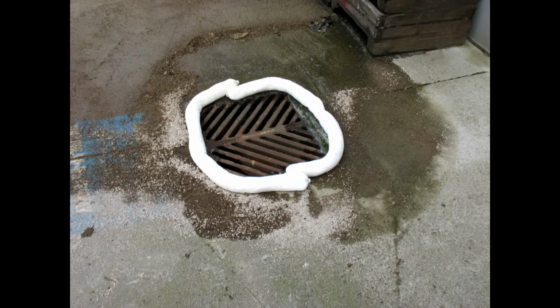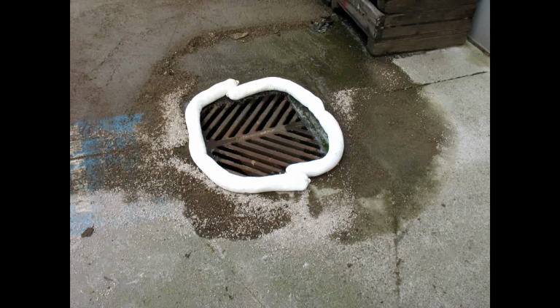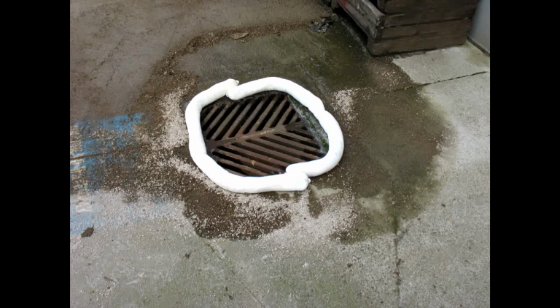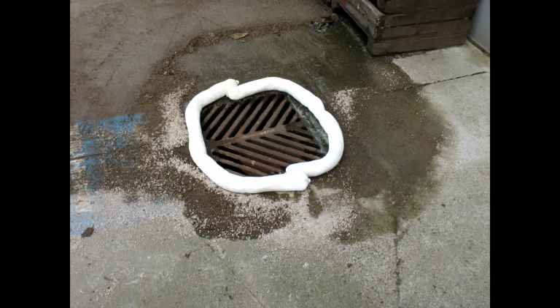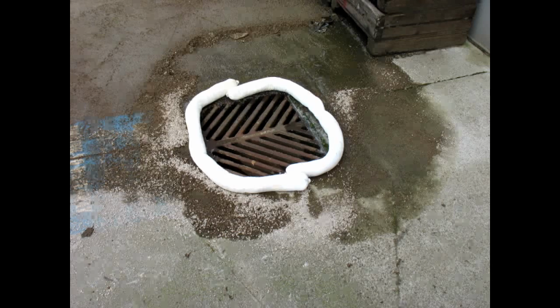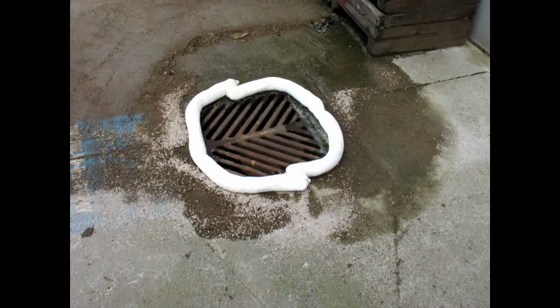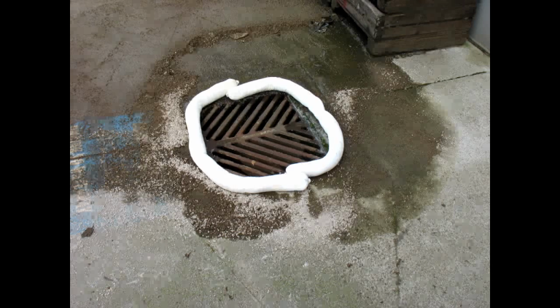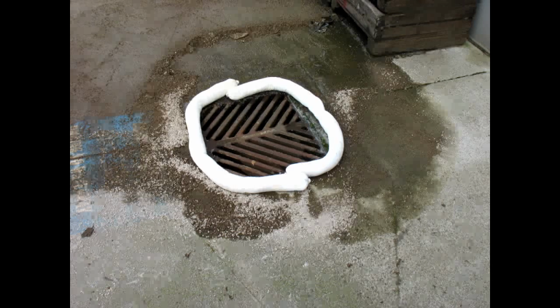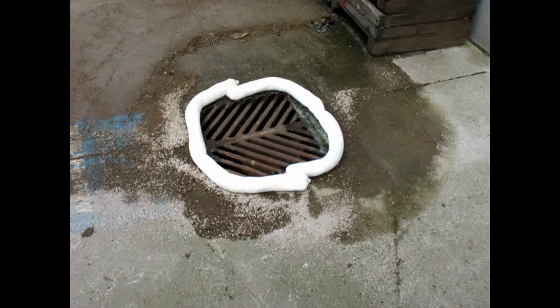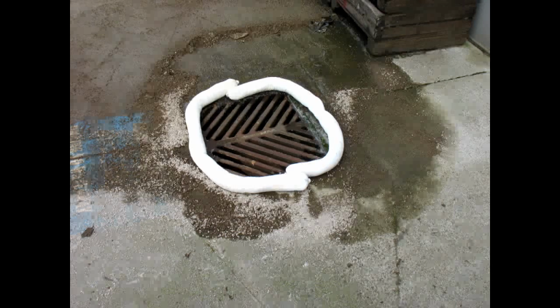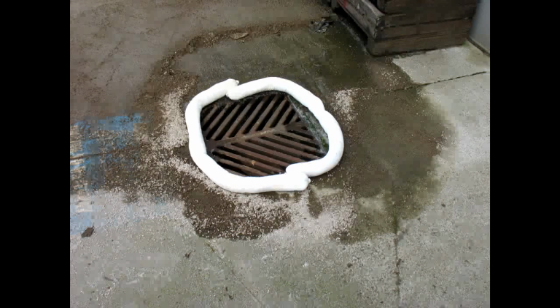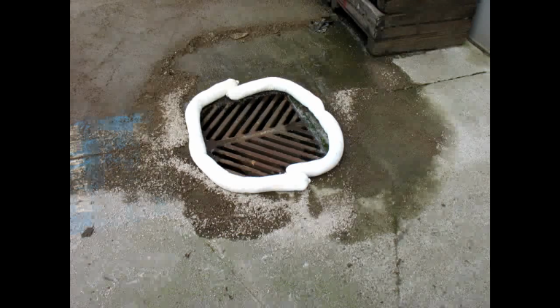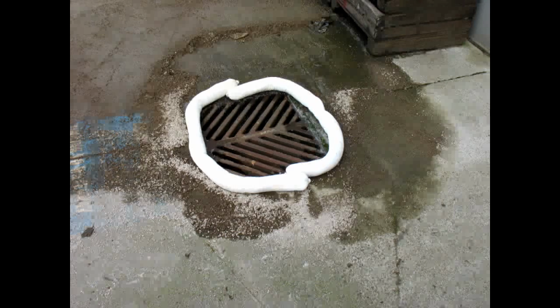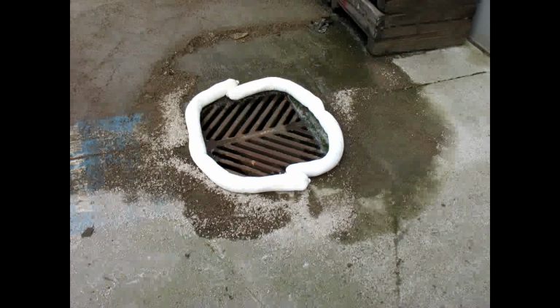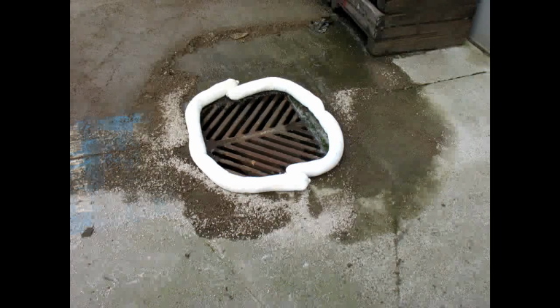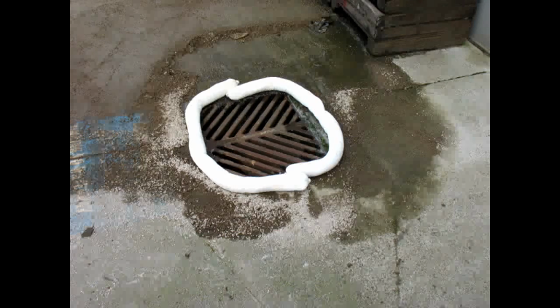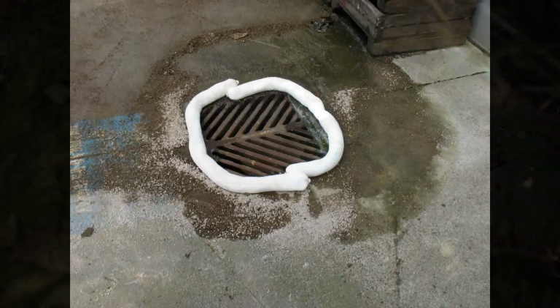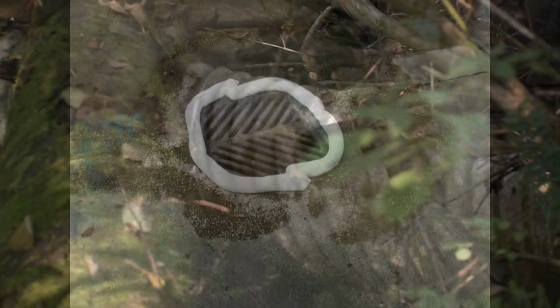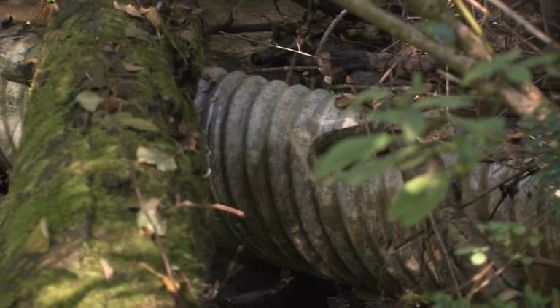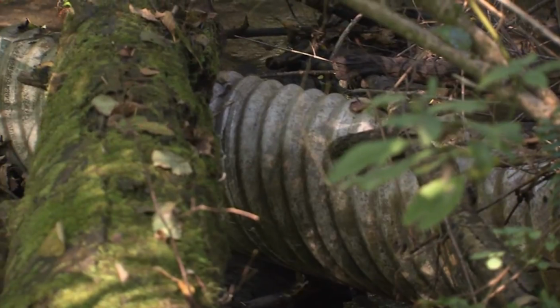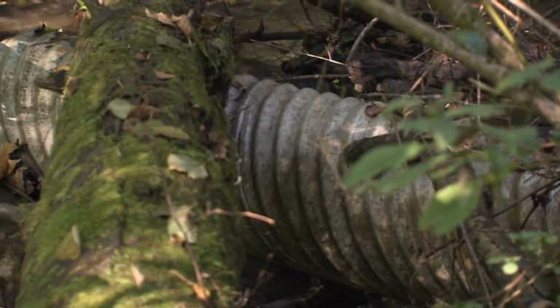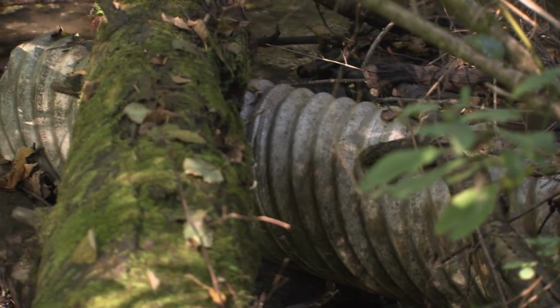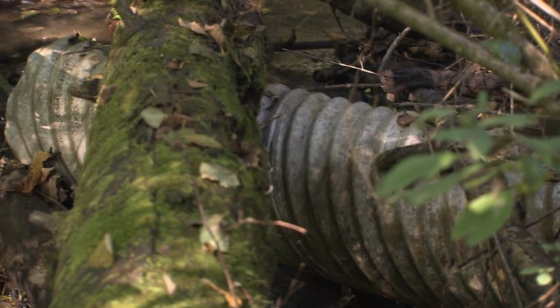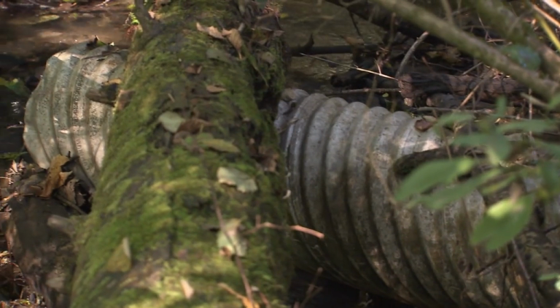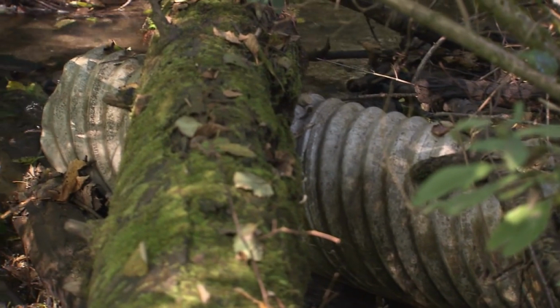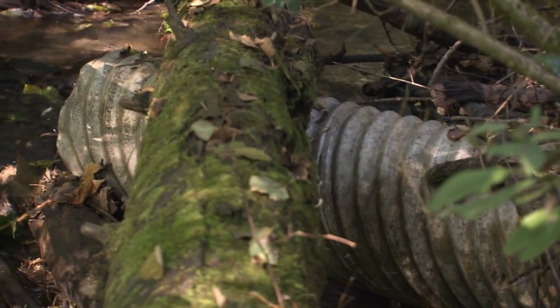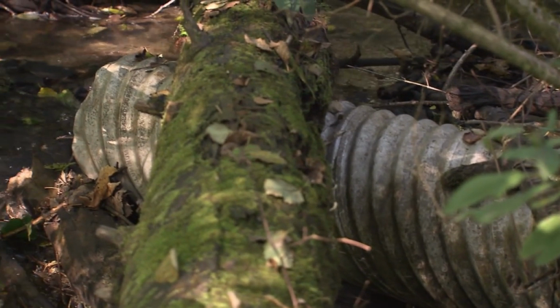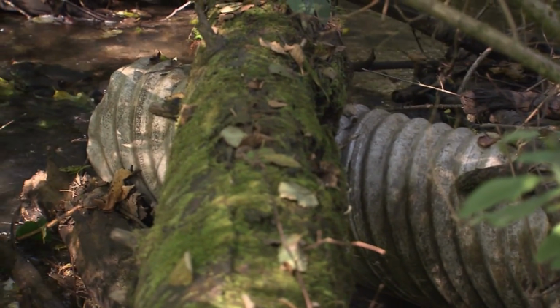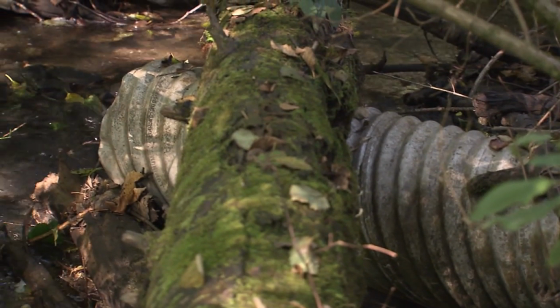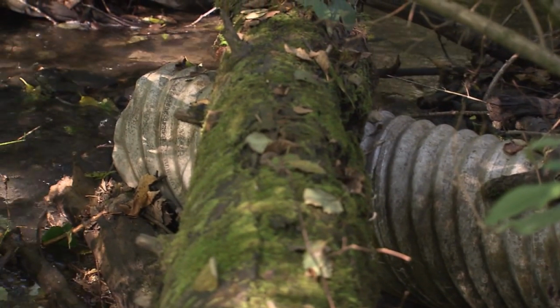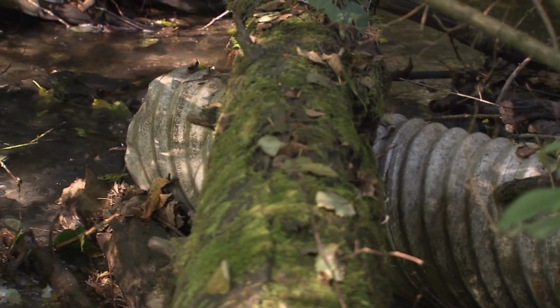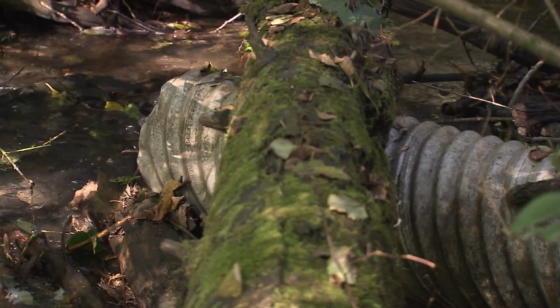Spills of chemicals, grease, or oil can enter our storm drains and flow to lakes, rivers, streams, and groundwater.